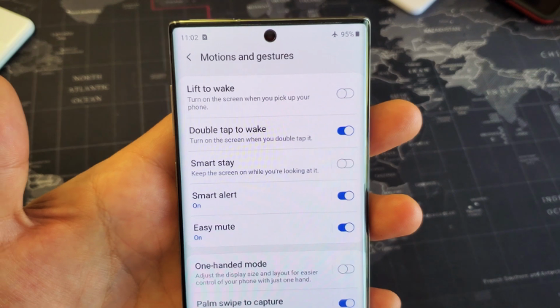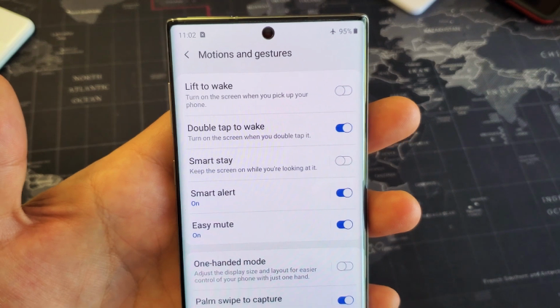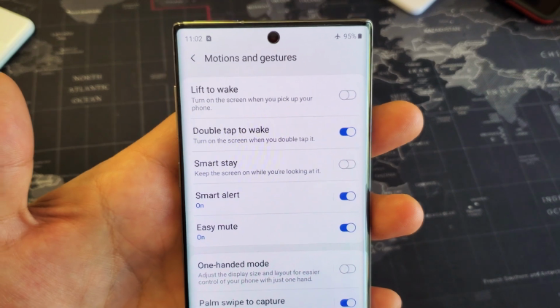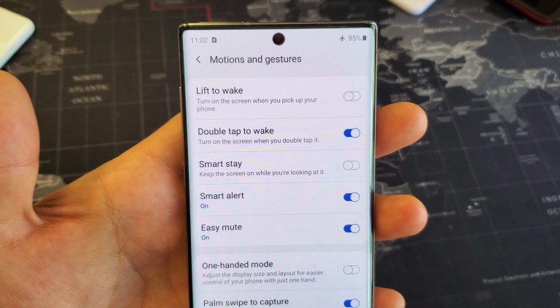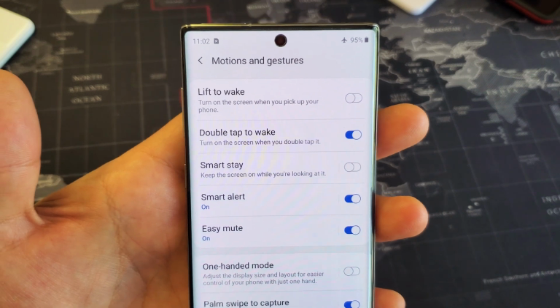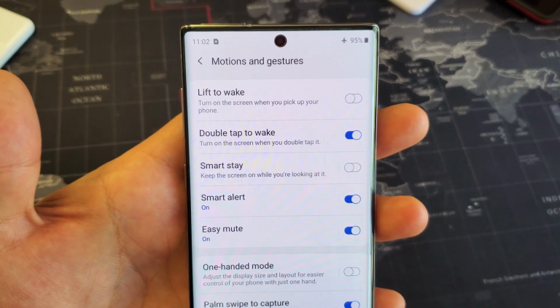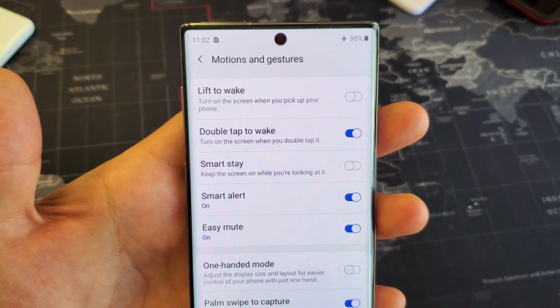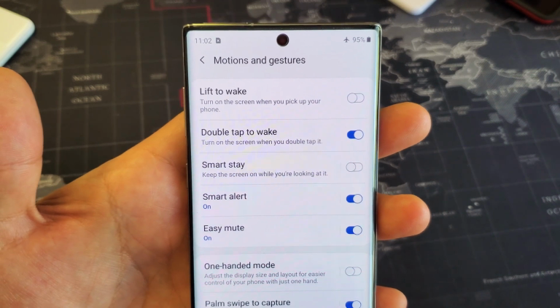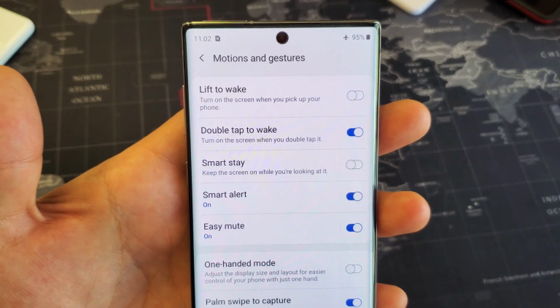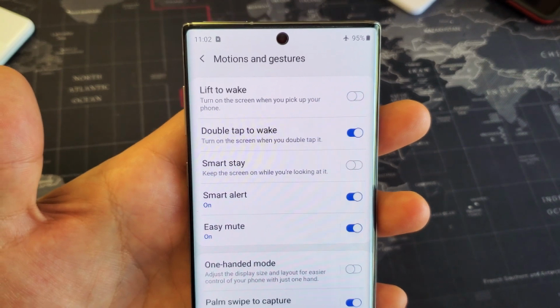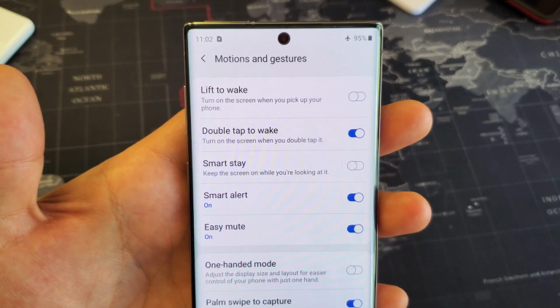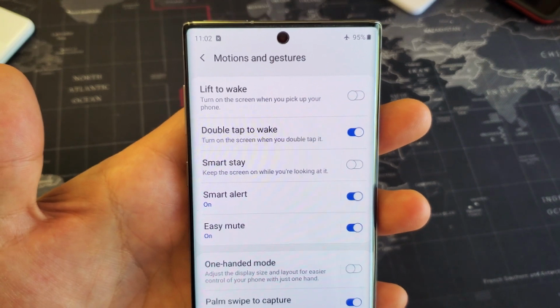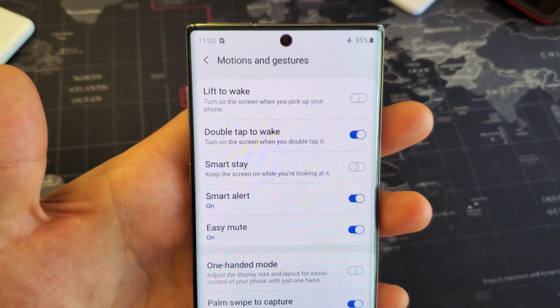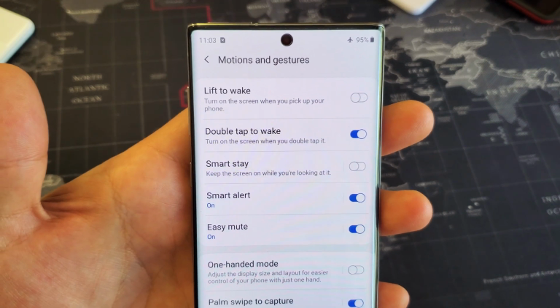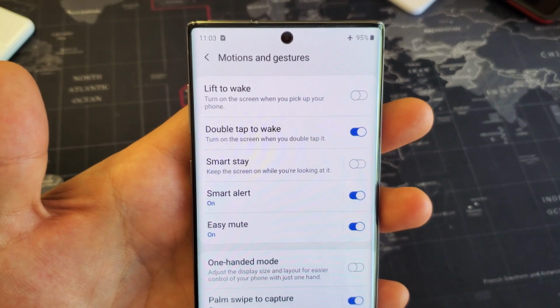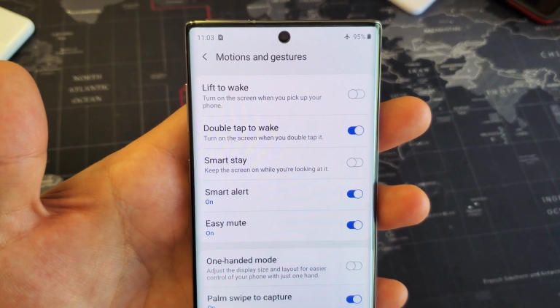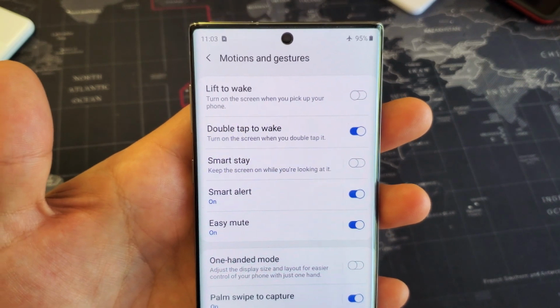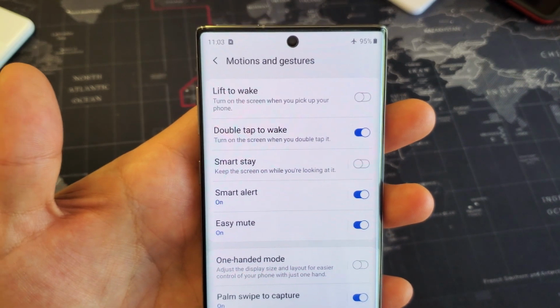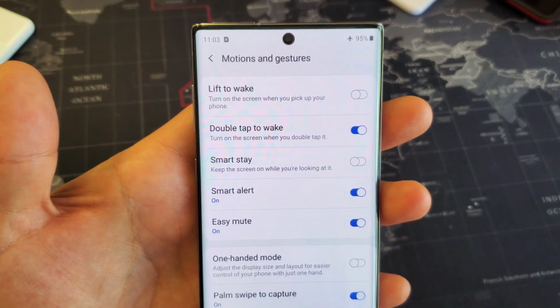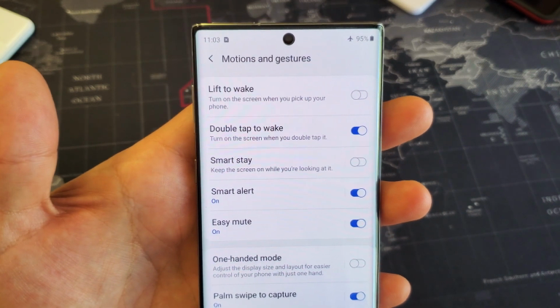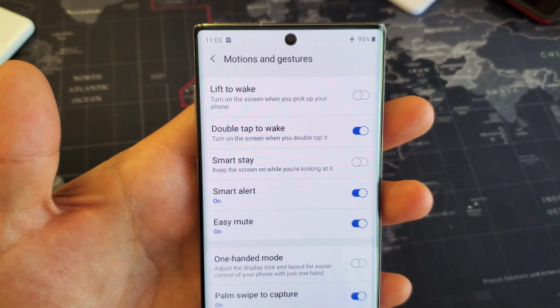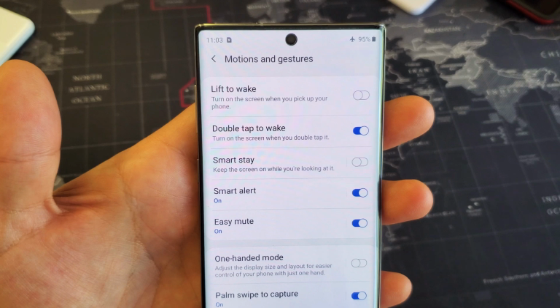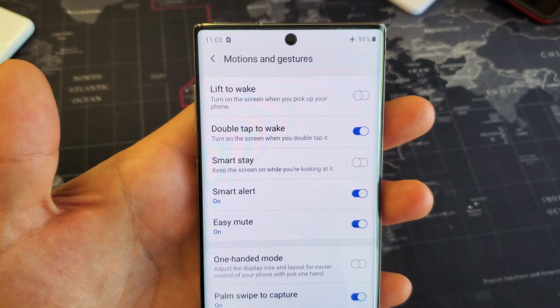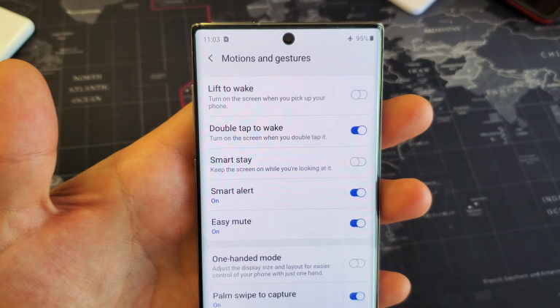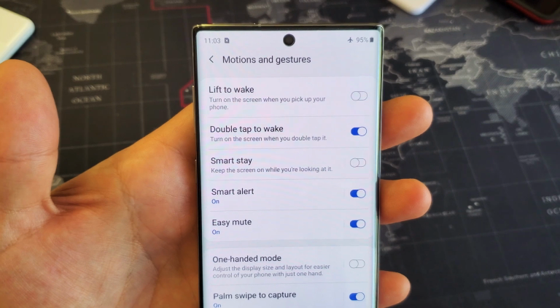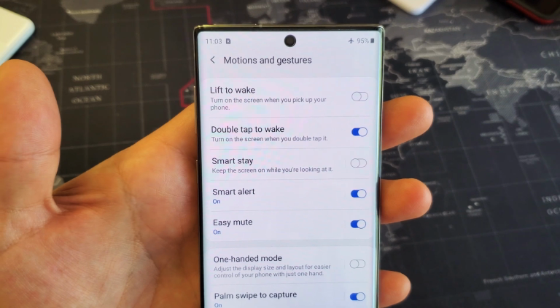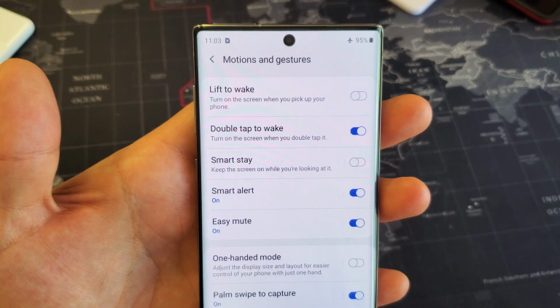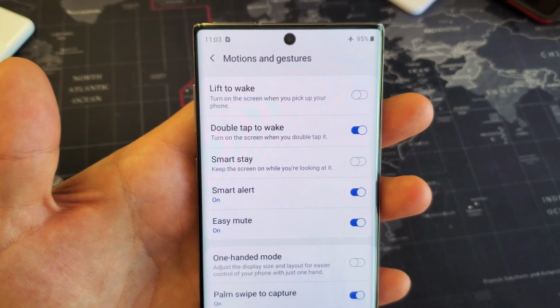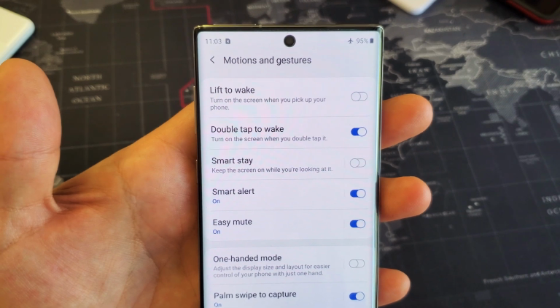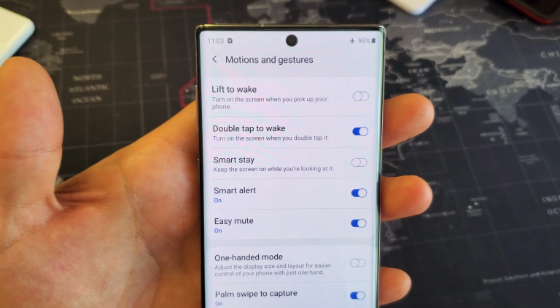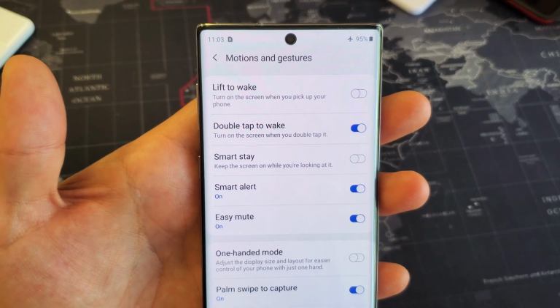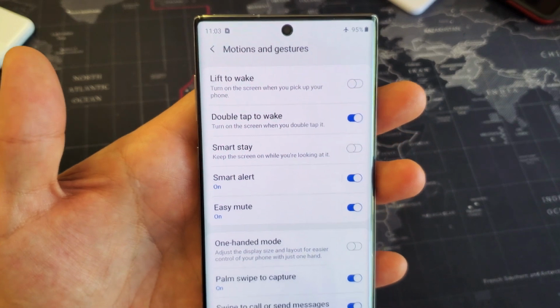Hey, what is going on guys? You have a Samsung Galaxy Note 10. I'm going to show you how to turn the double tap to wake on and off.